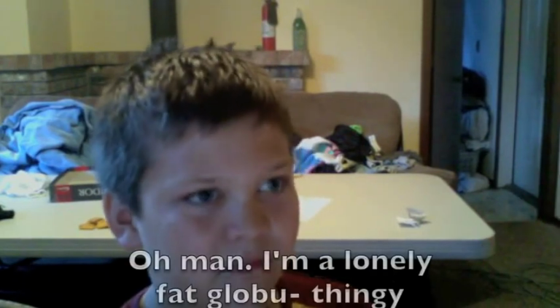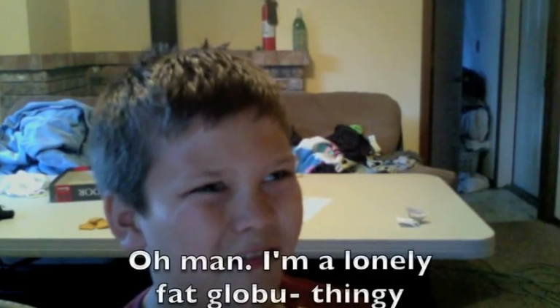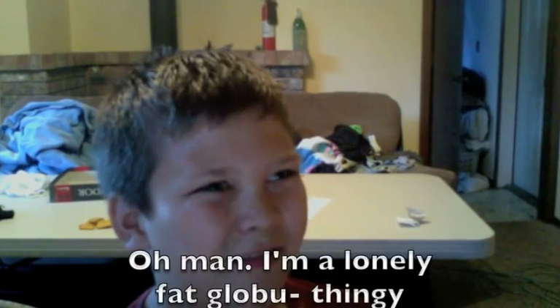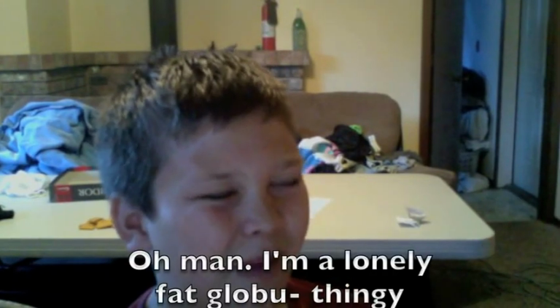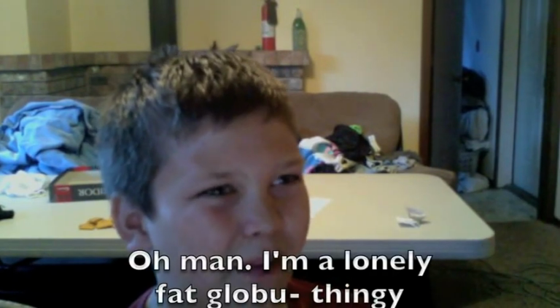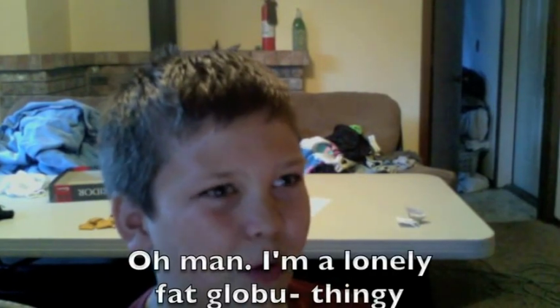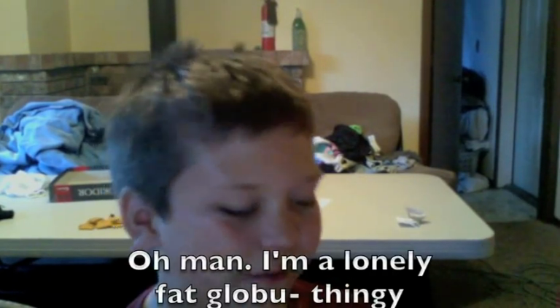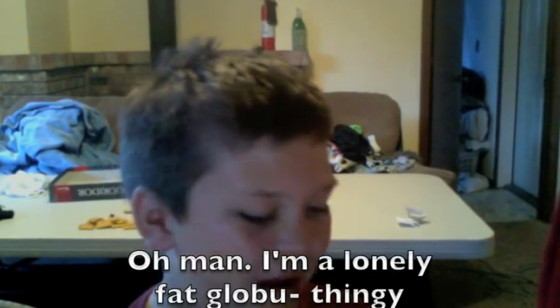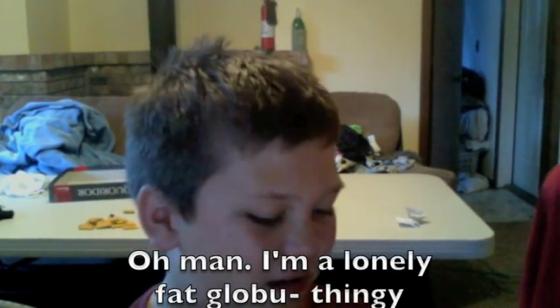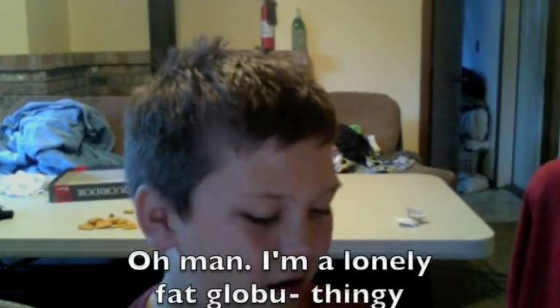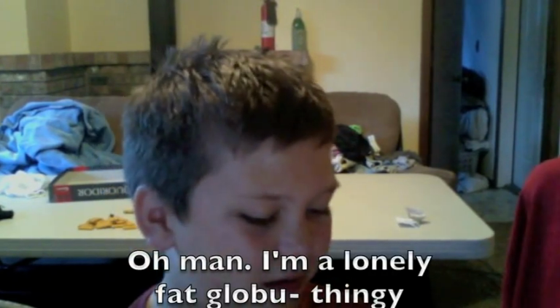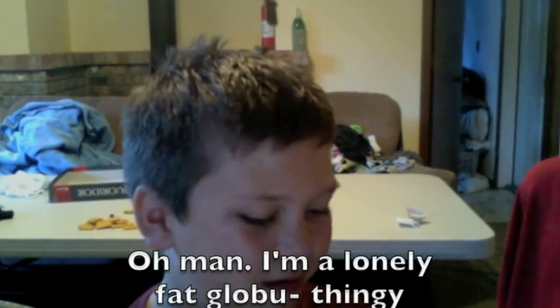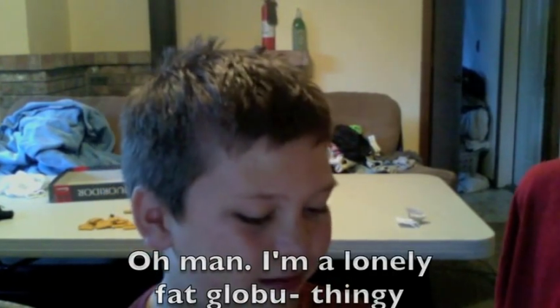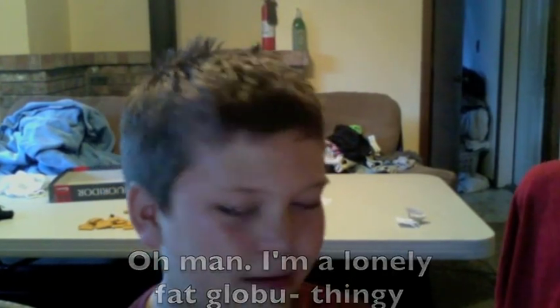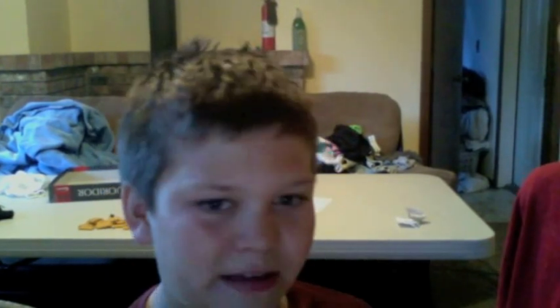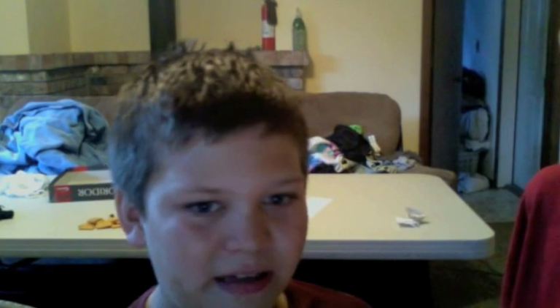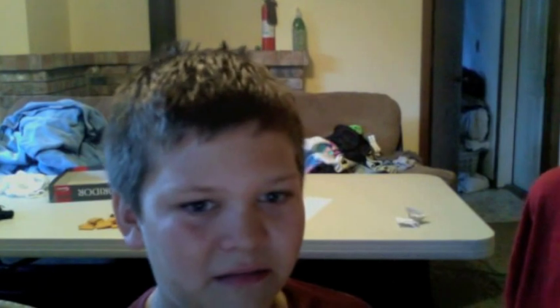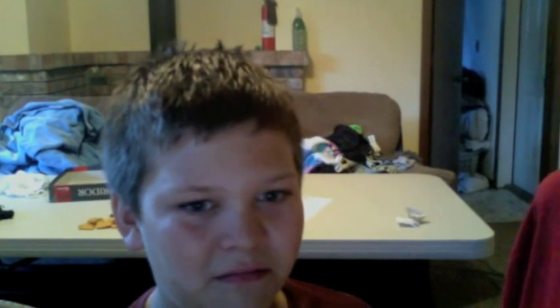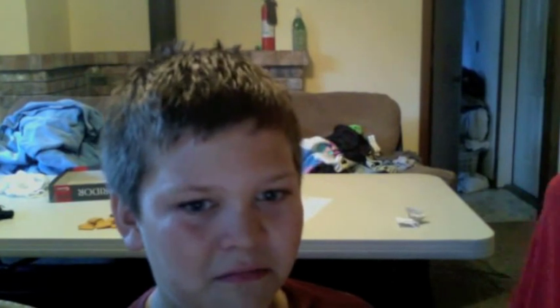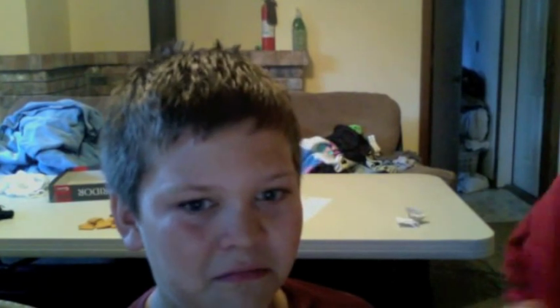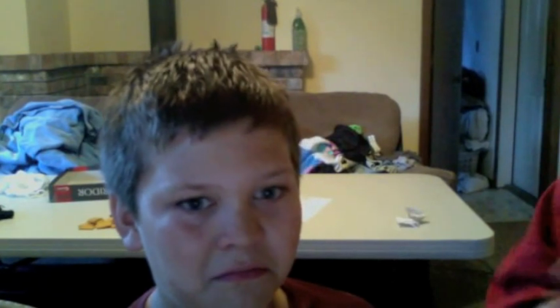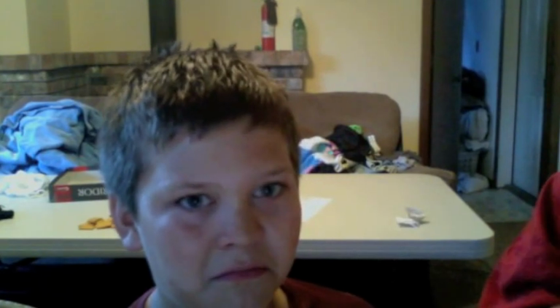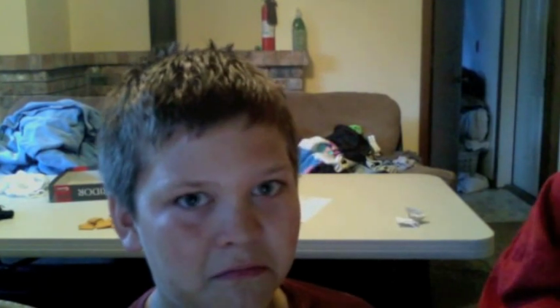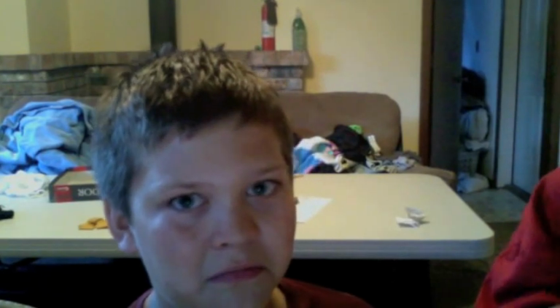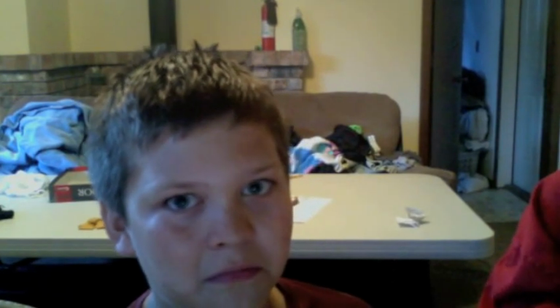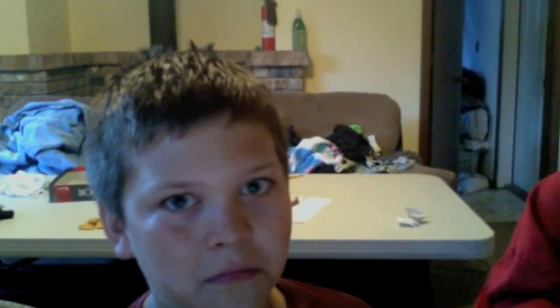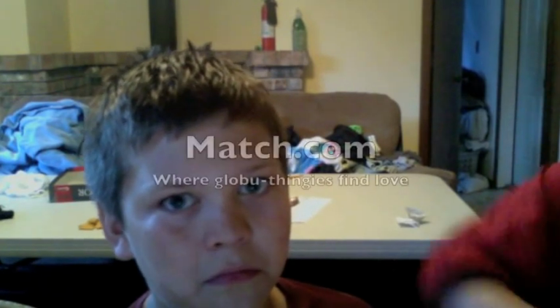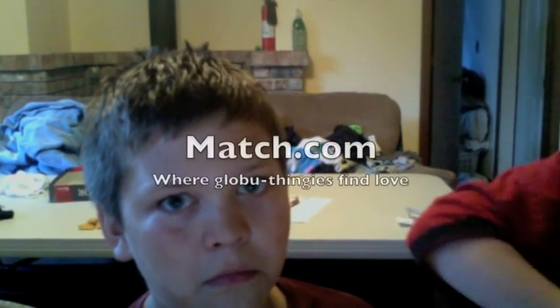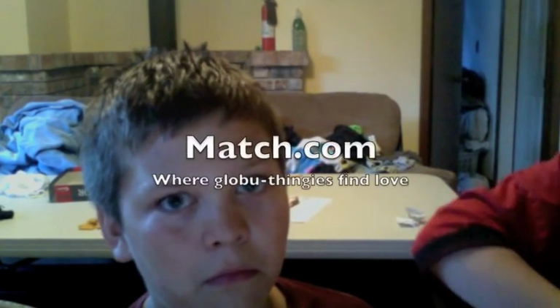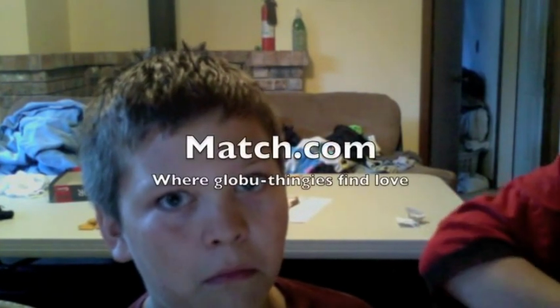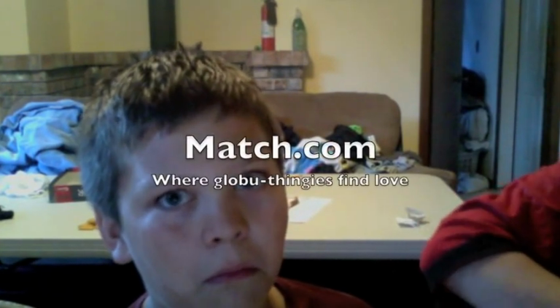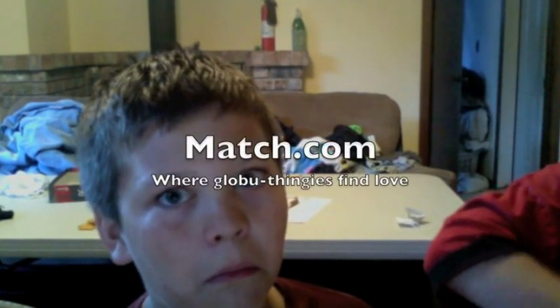I'm a lonely fat globule thingy. Don't be a lonely fat globule thingy. Go to Match.com today.